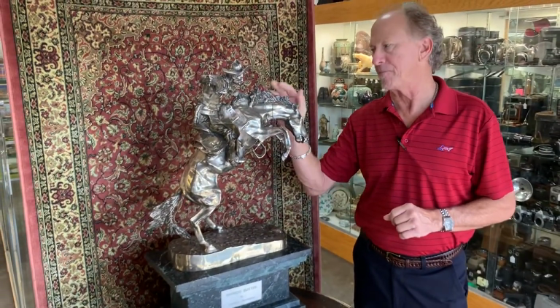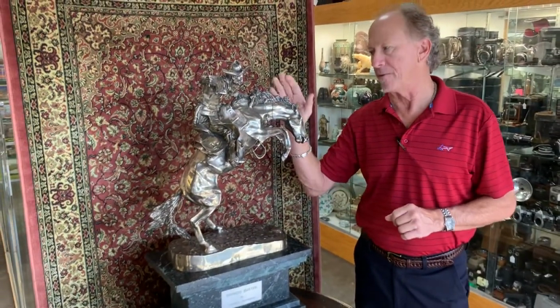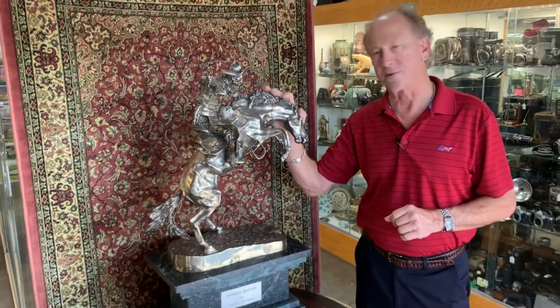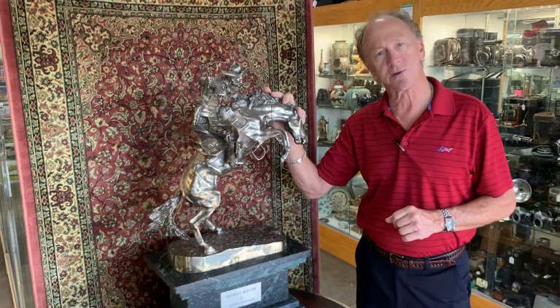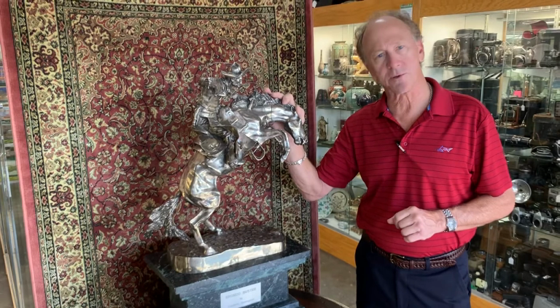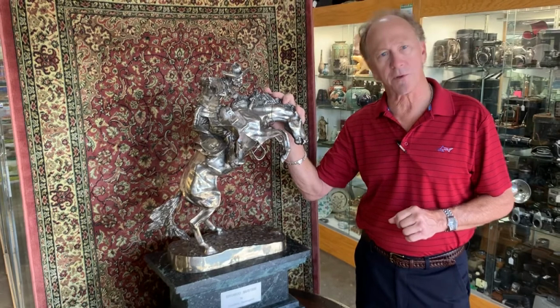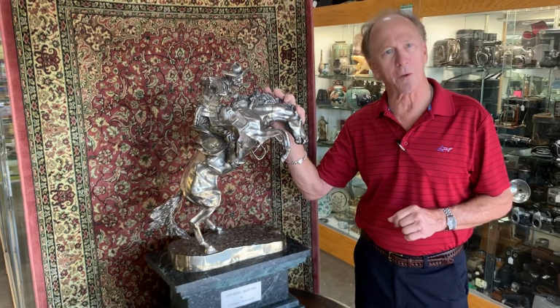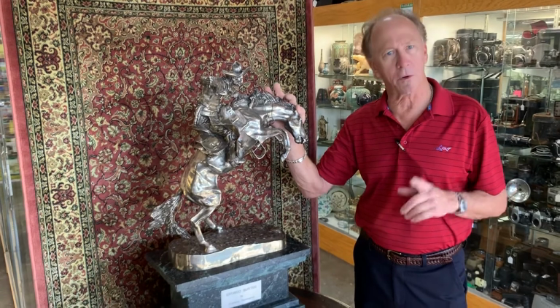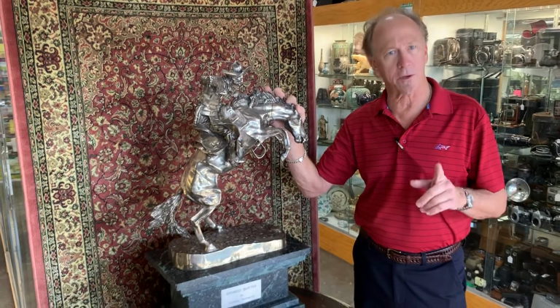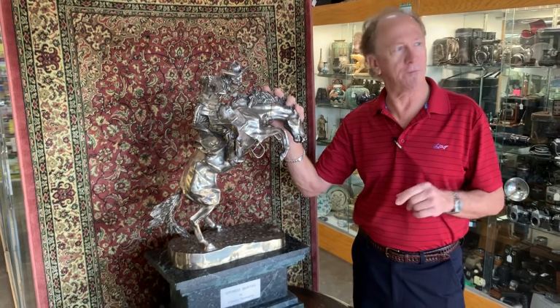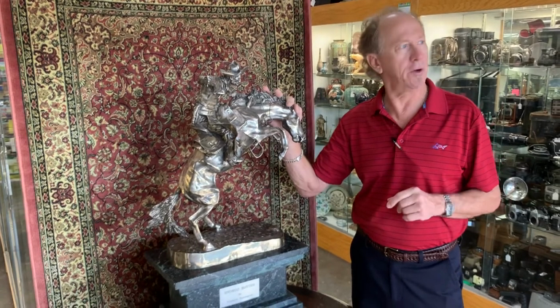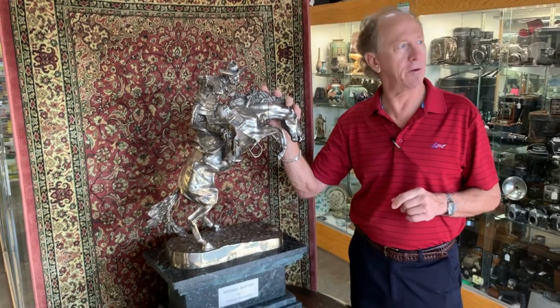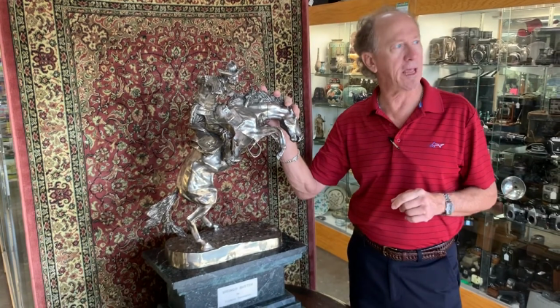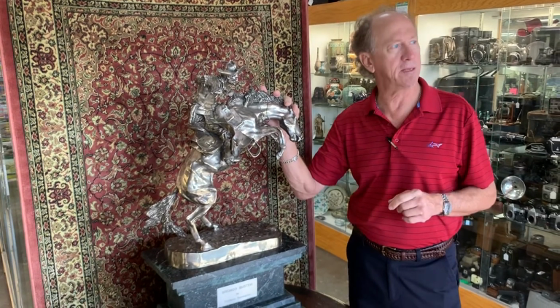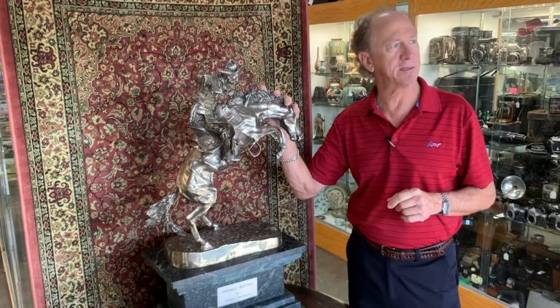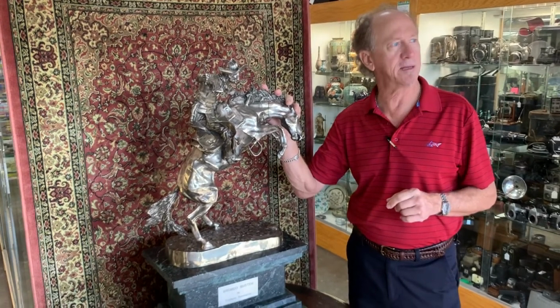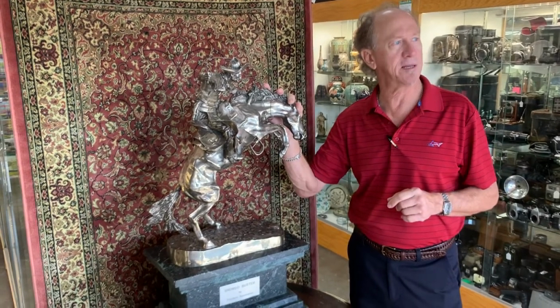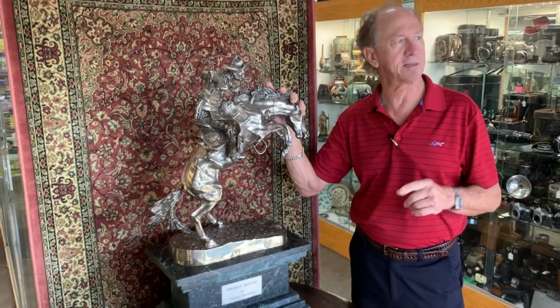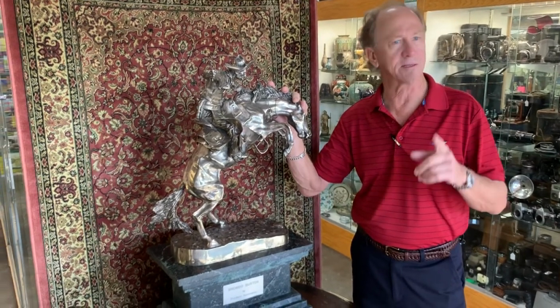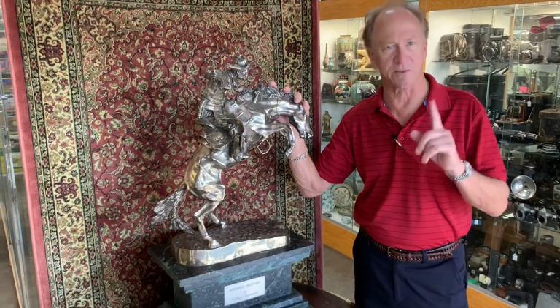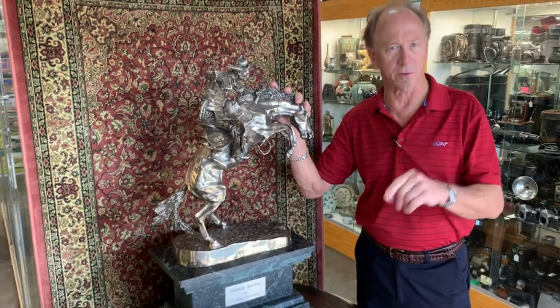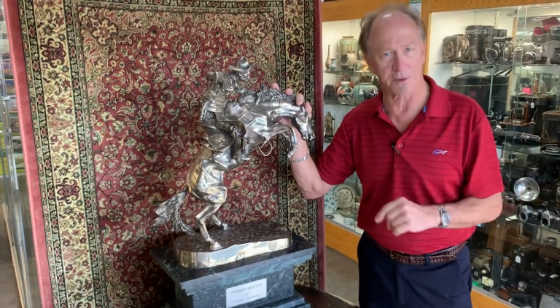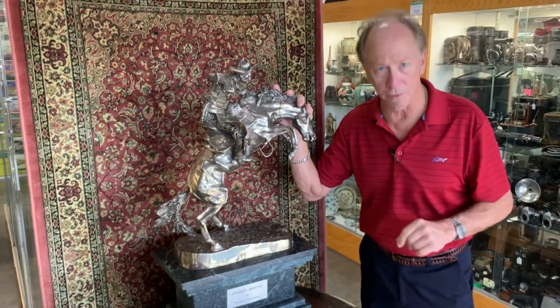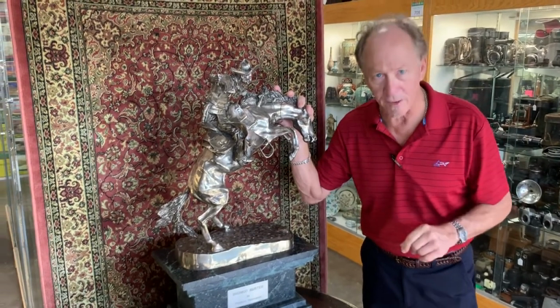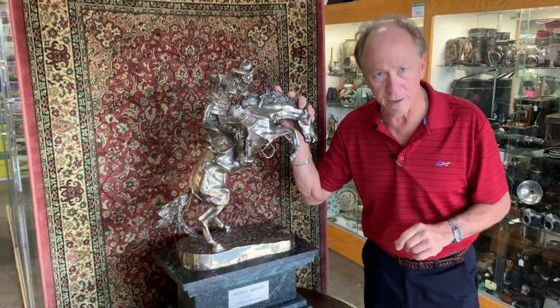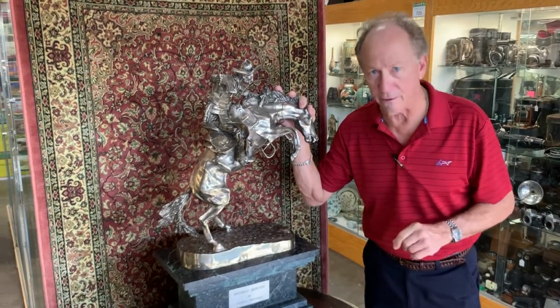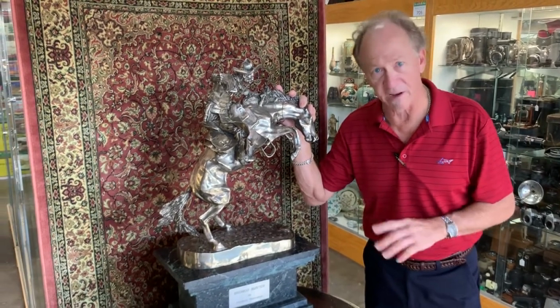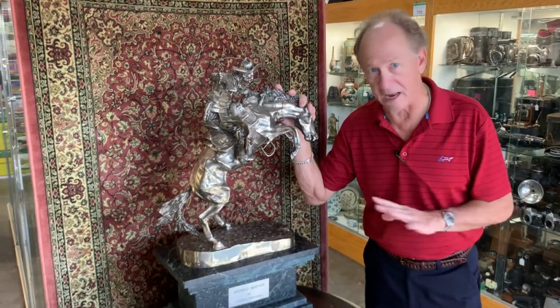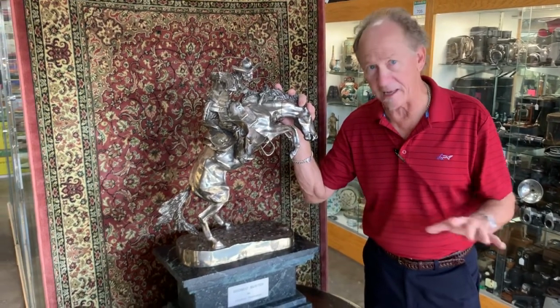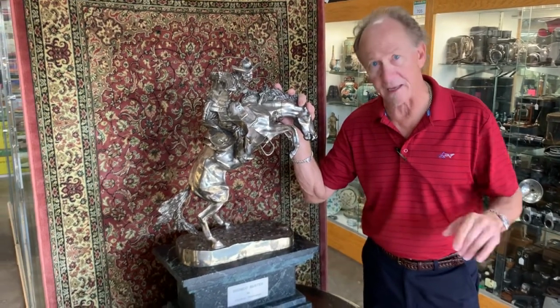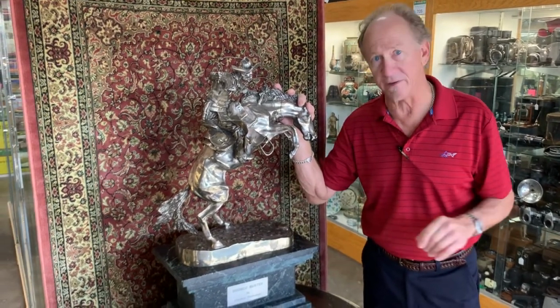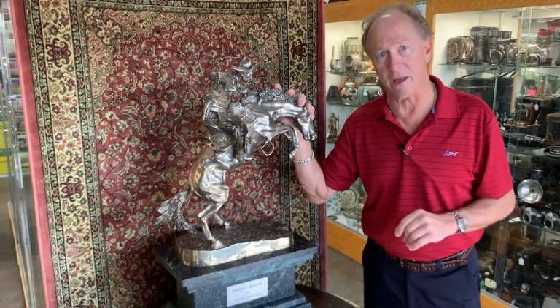This is the sort of thing we're looking for here at Zantakes. It's the sort of thing you'll find here on any given day.